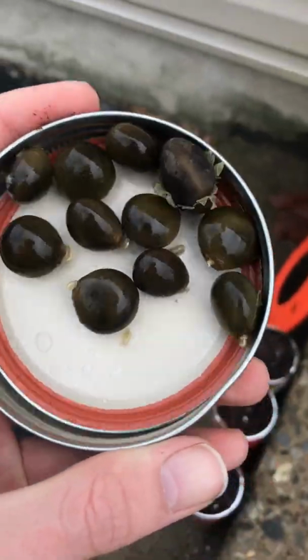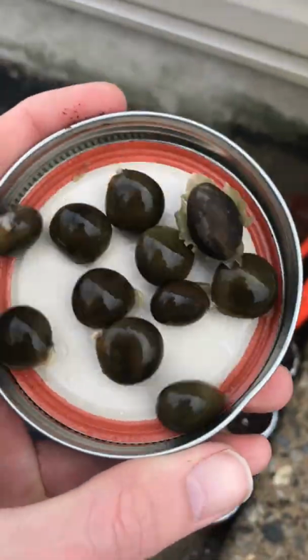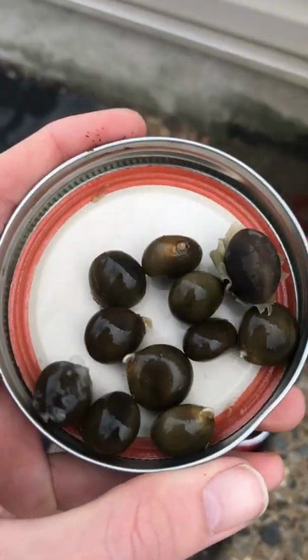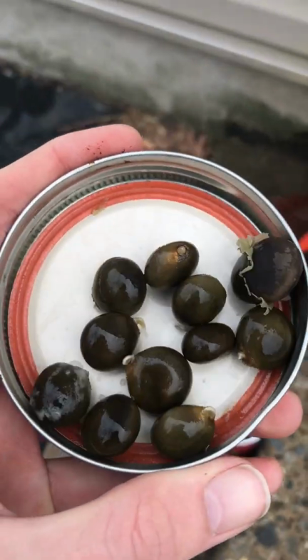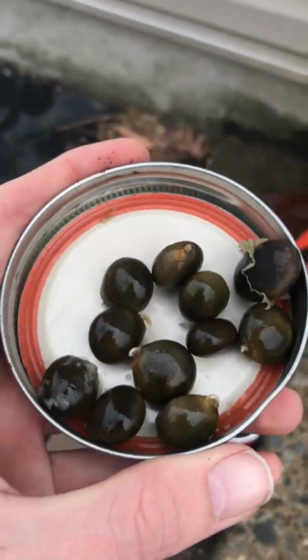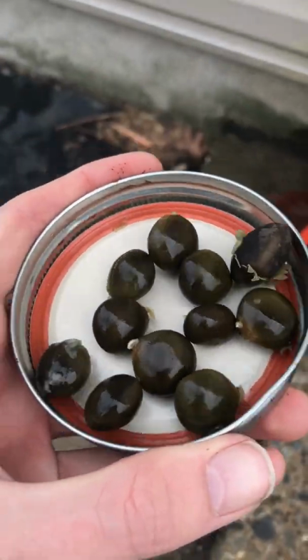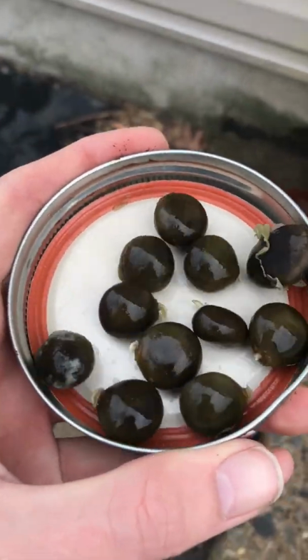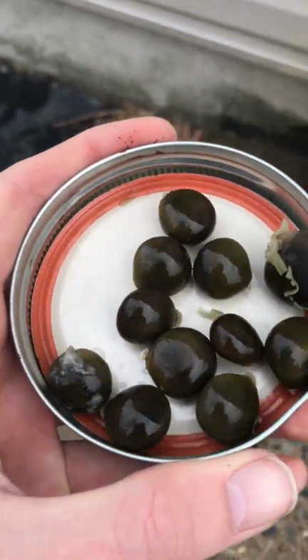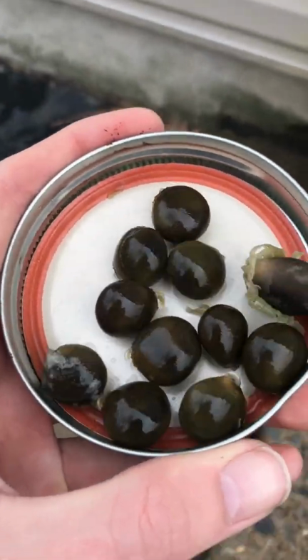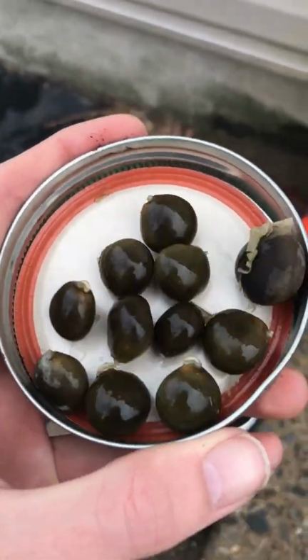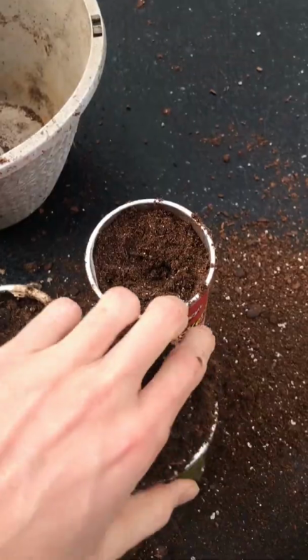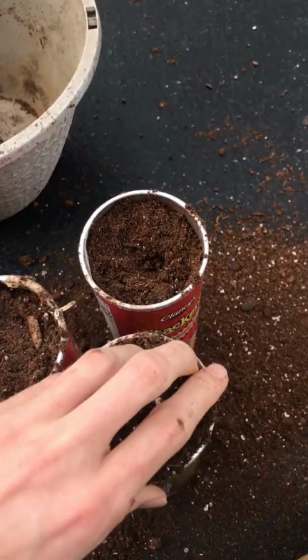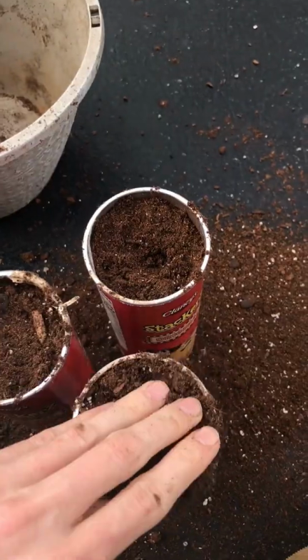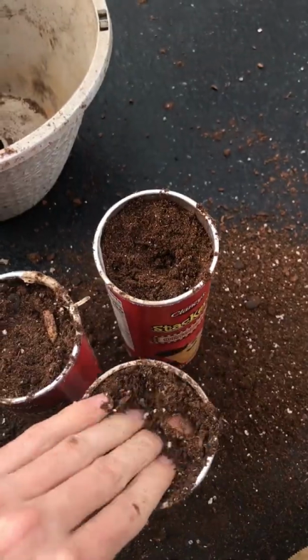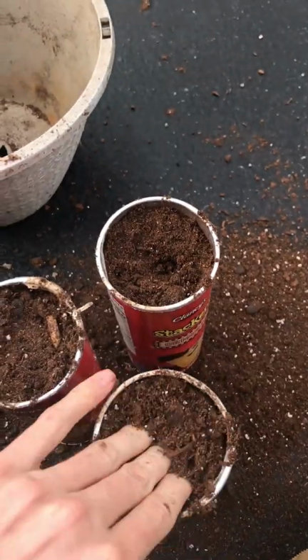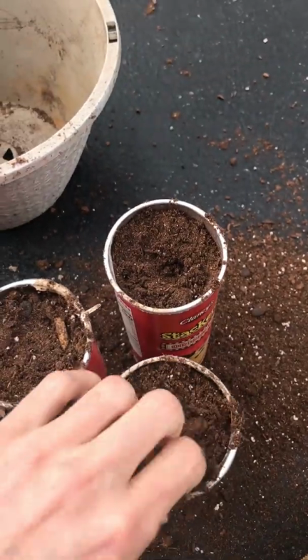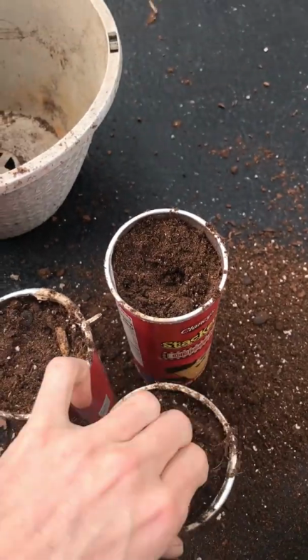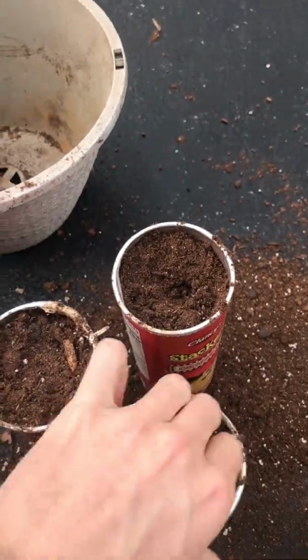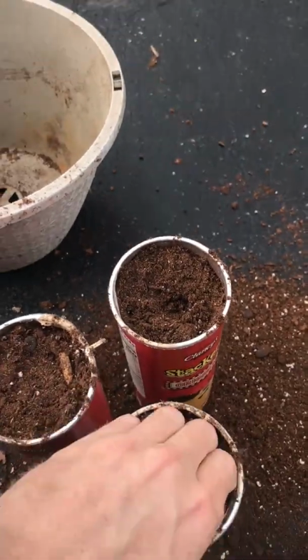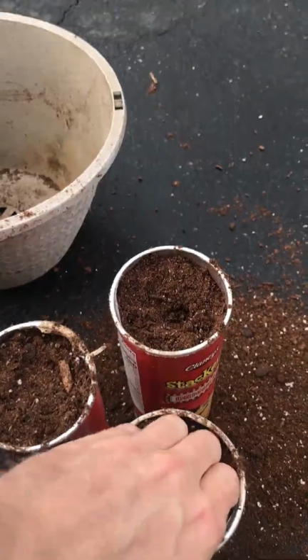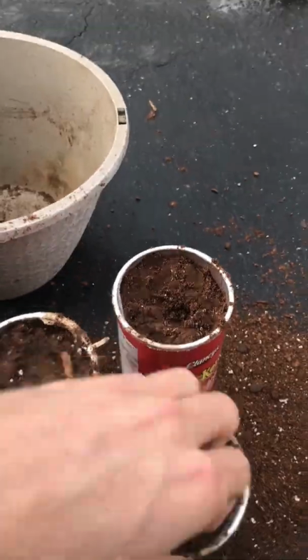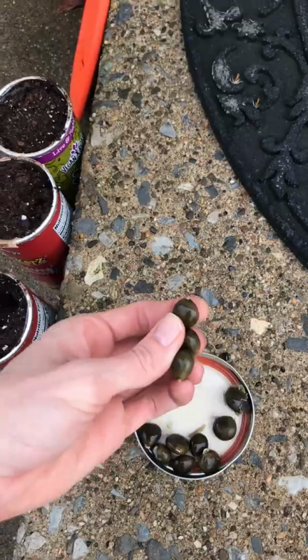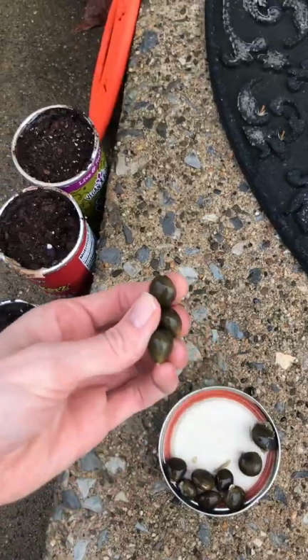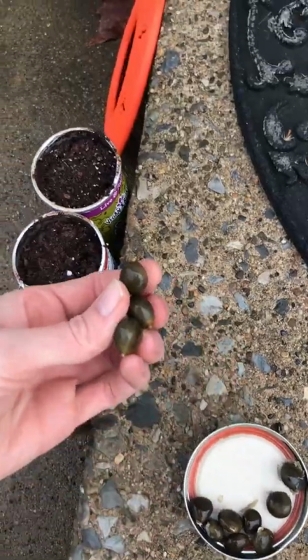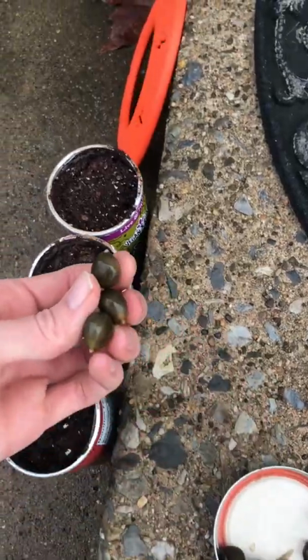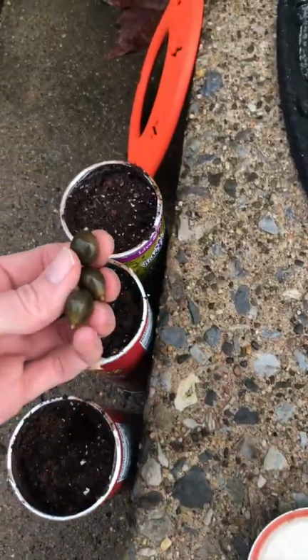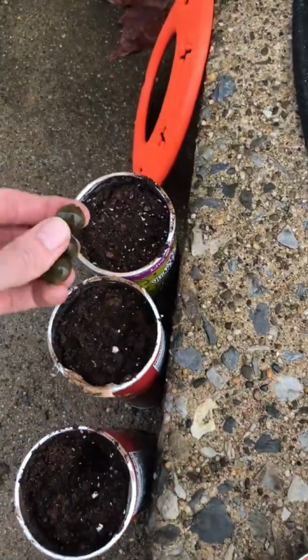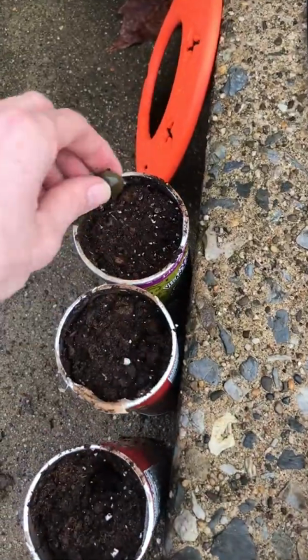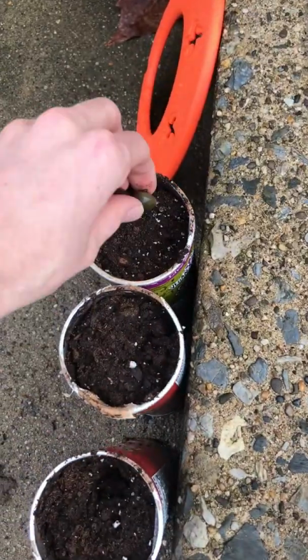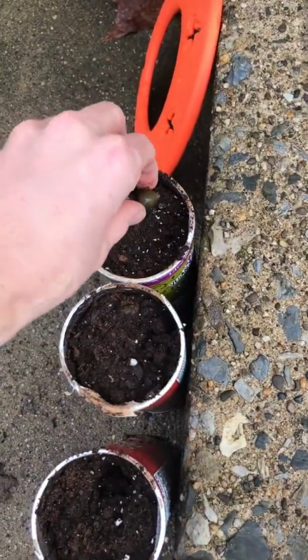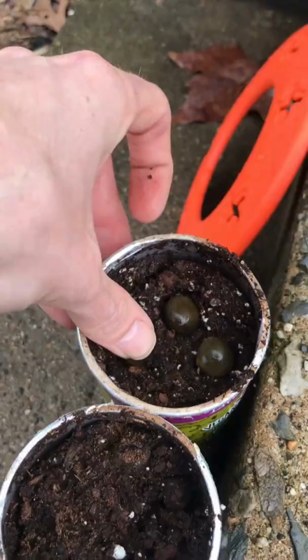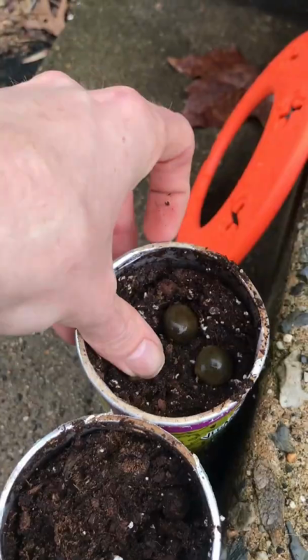Just collect the seeds, put them in a jar of warm water for 24 hours, take them out and pop them in some soil.